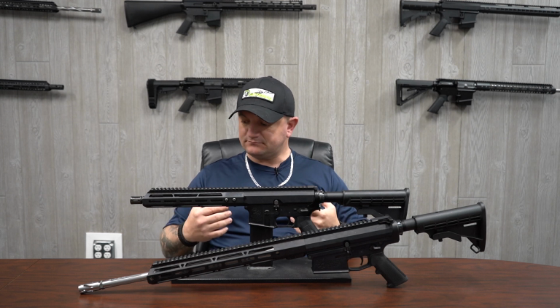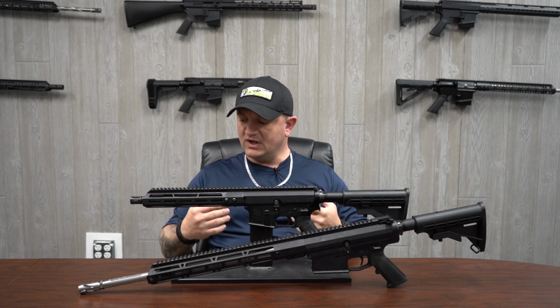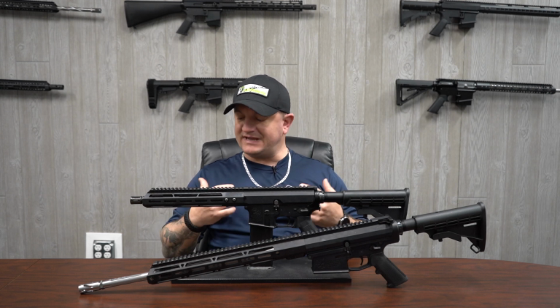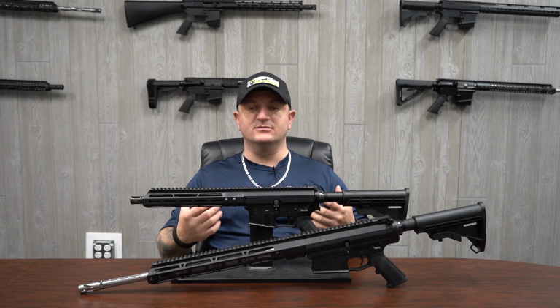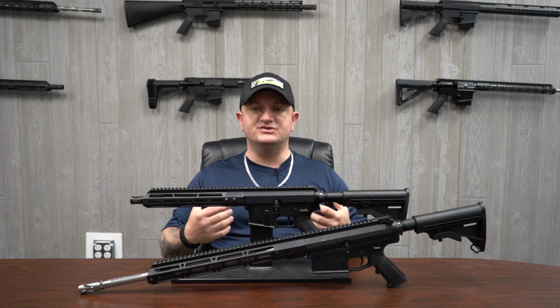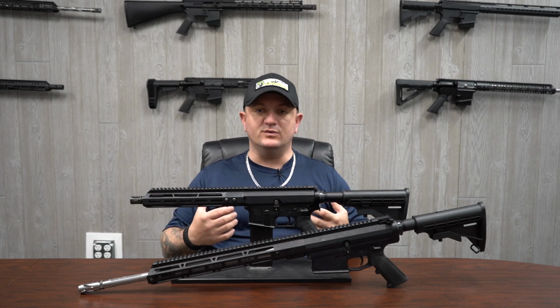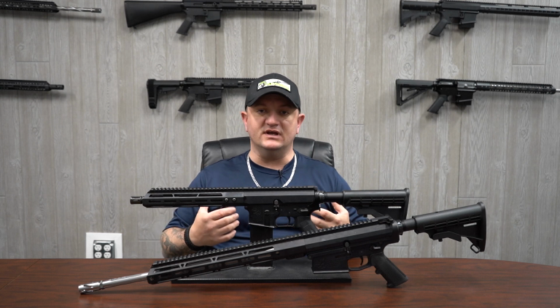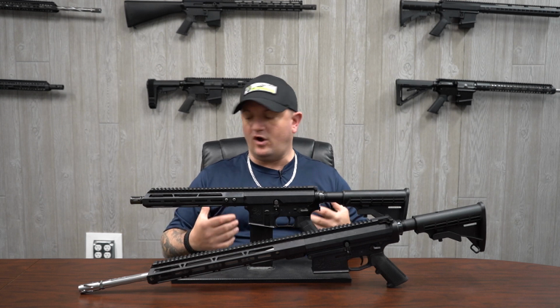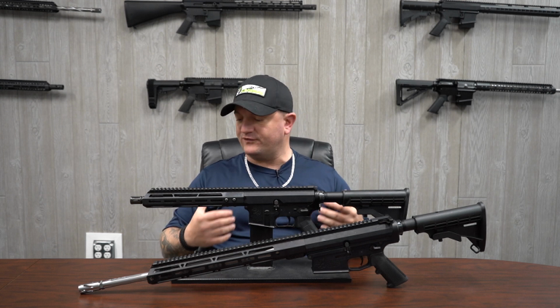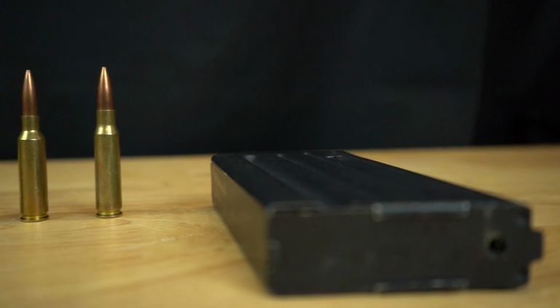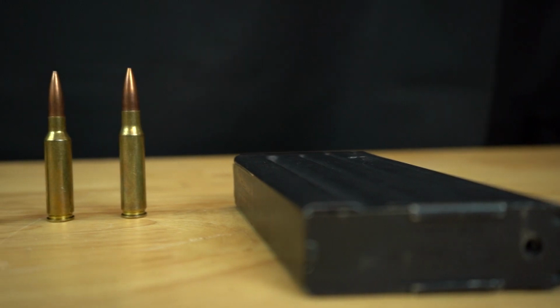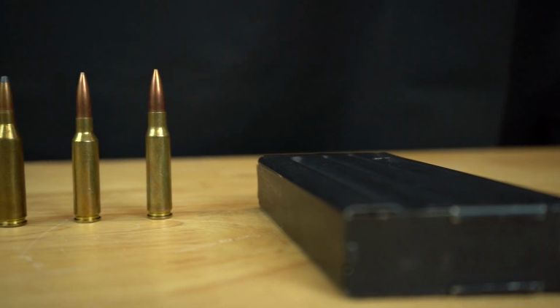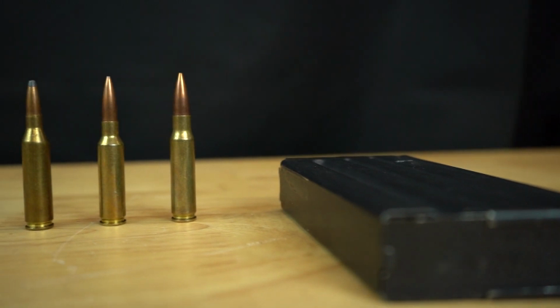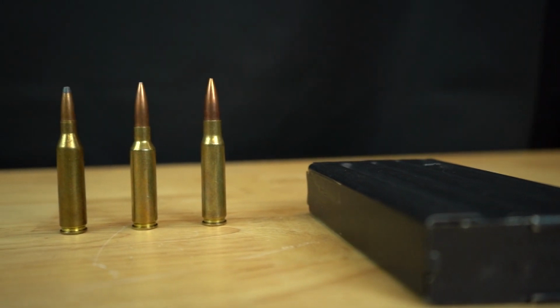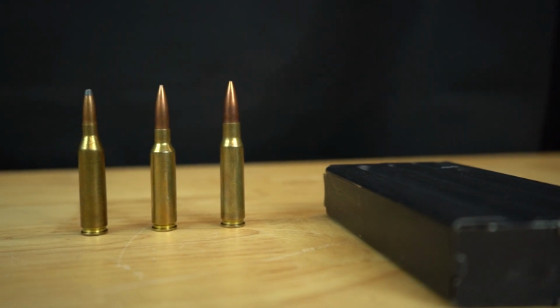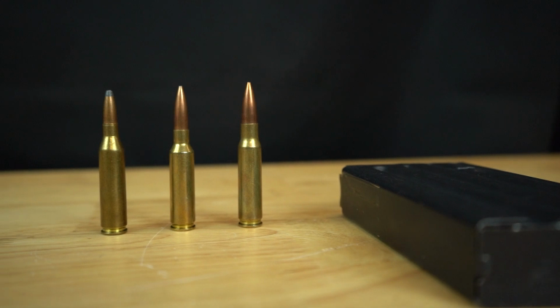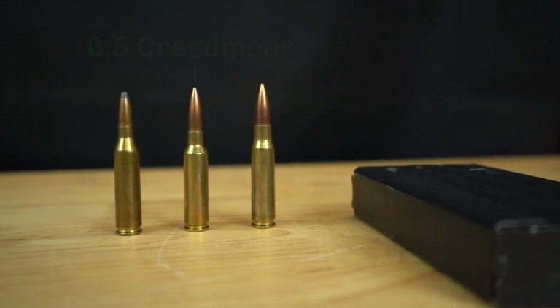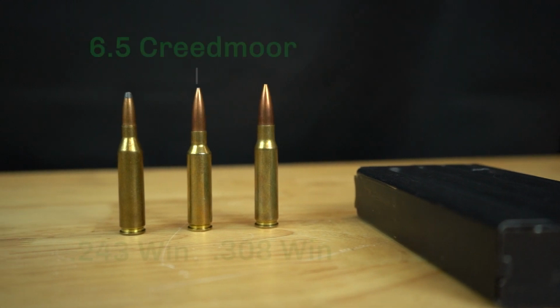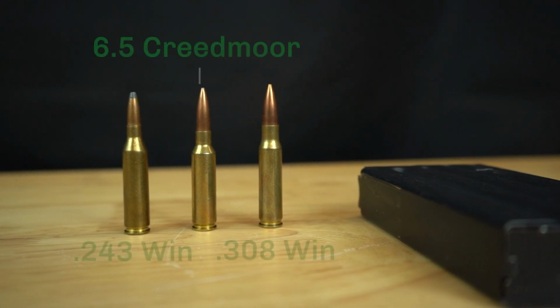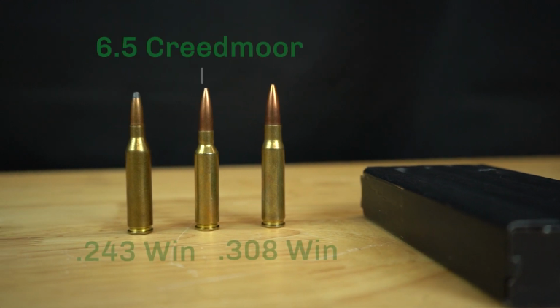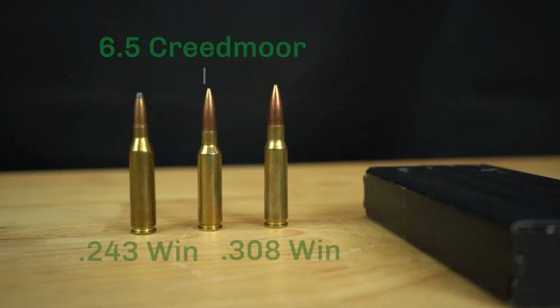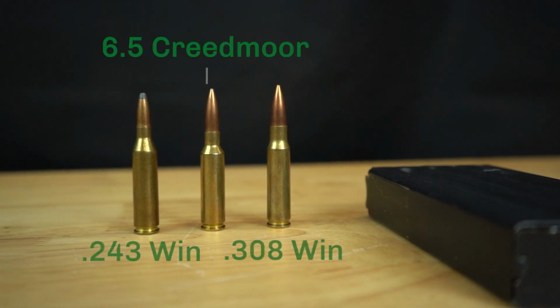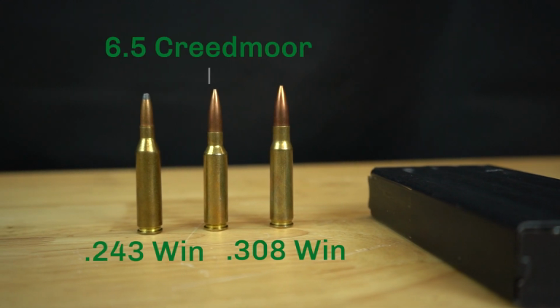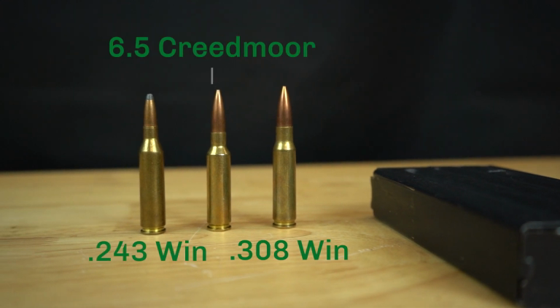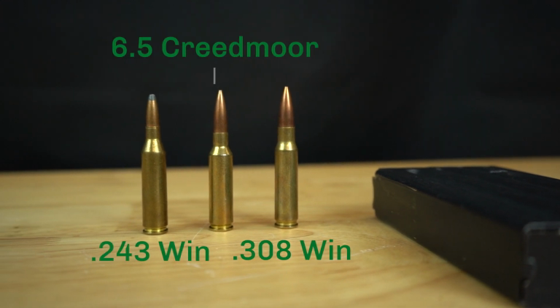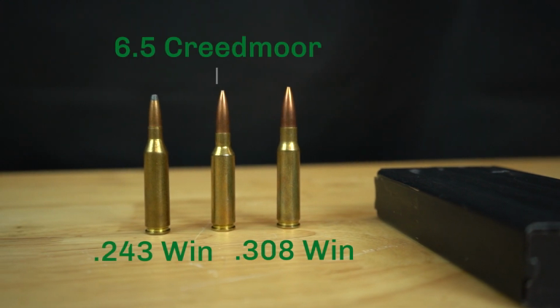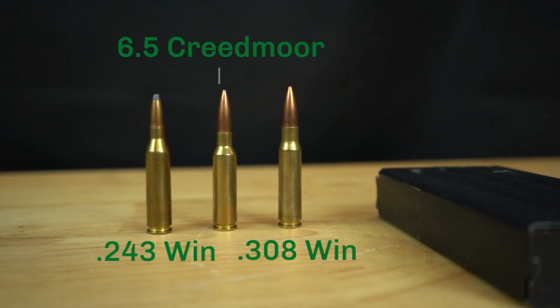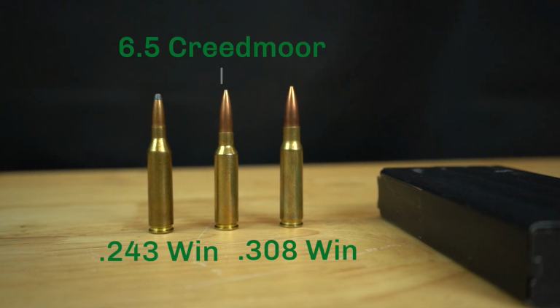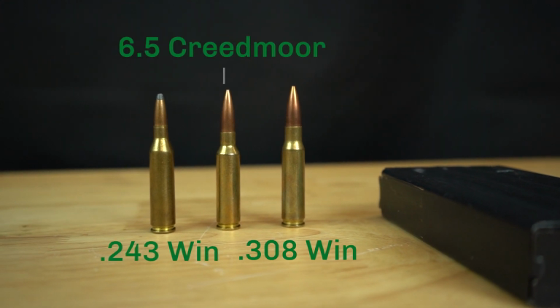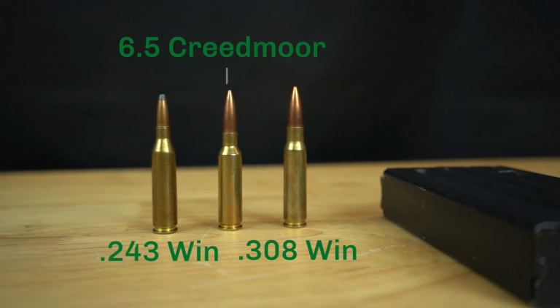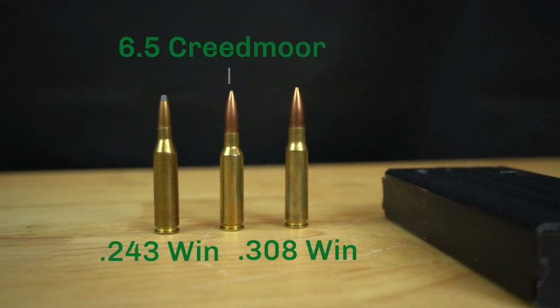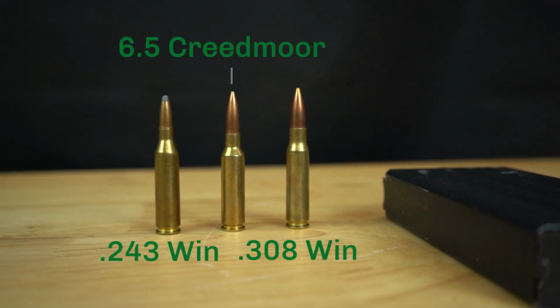The calibers that we offer in the AR-10 are the .243, the .308, and the 6.5 Creedmoor.